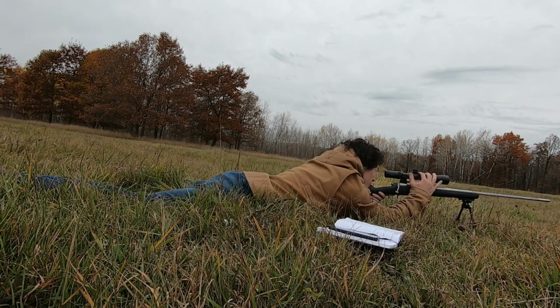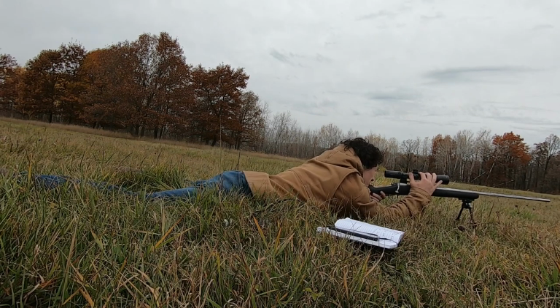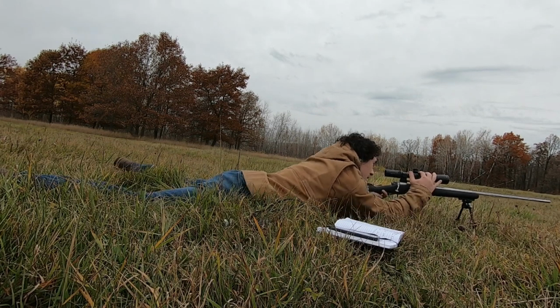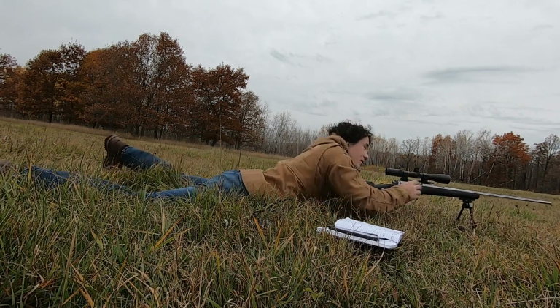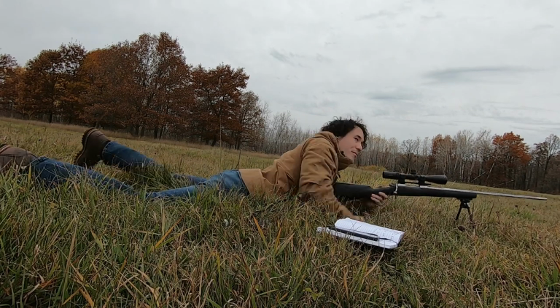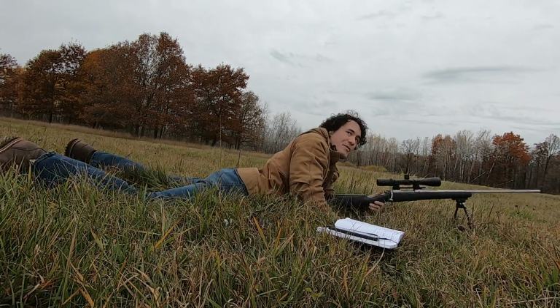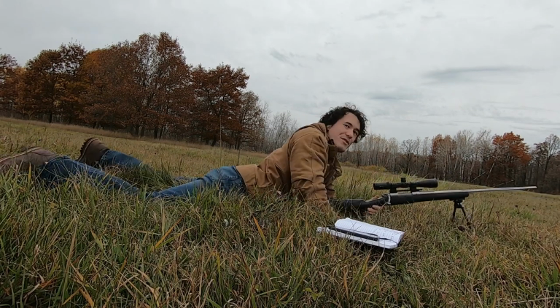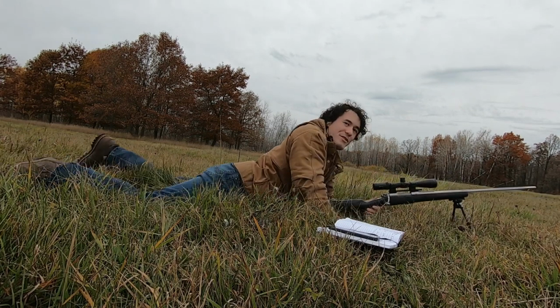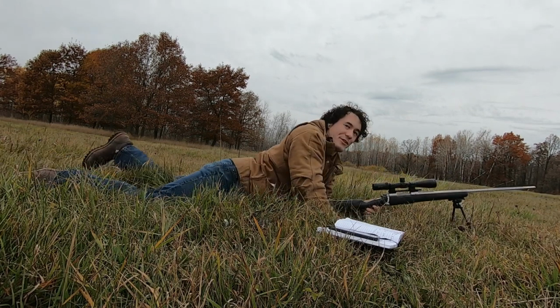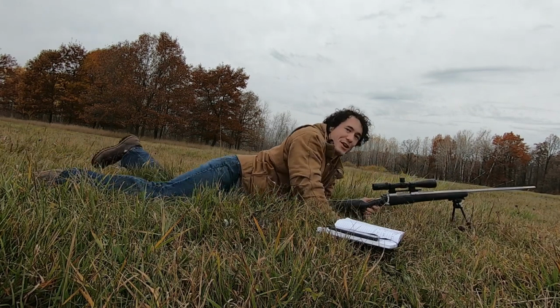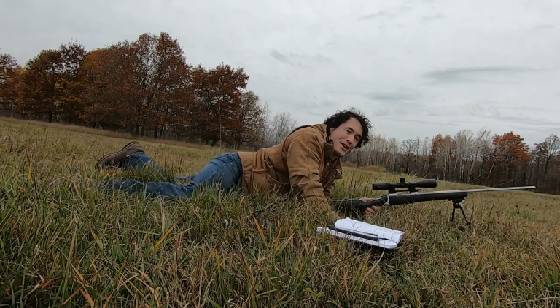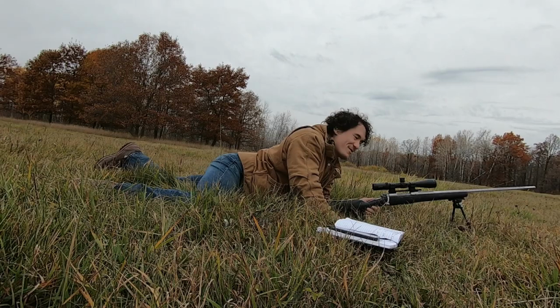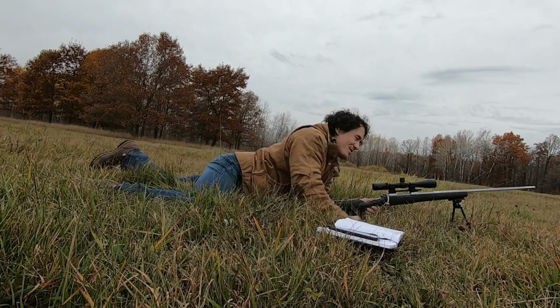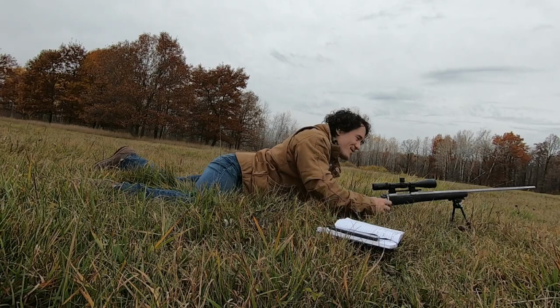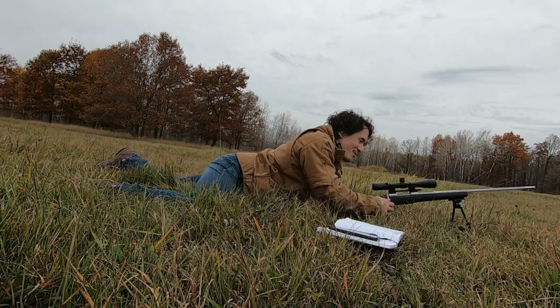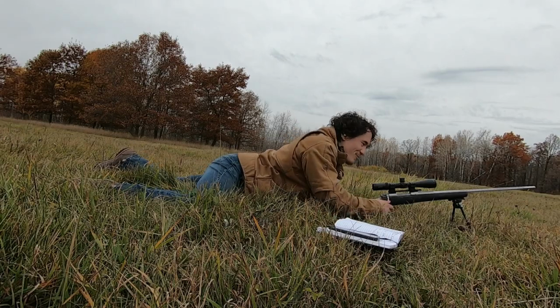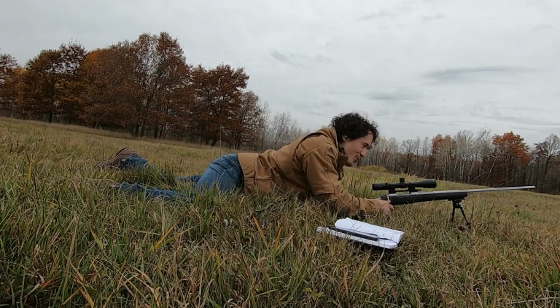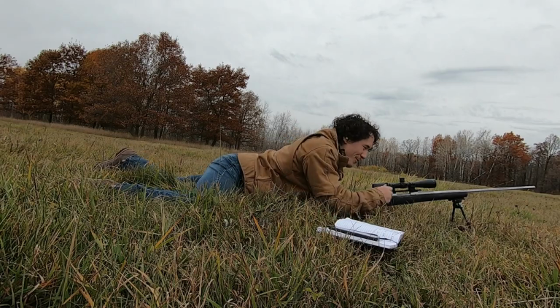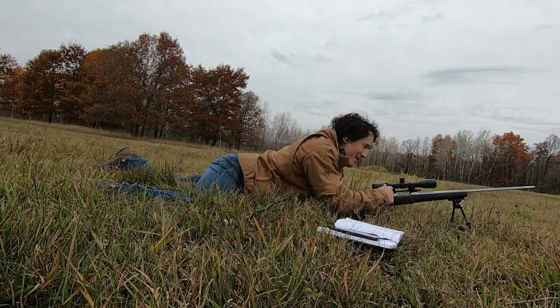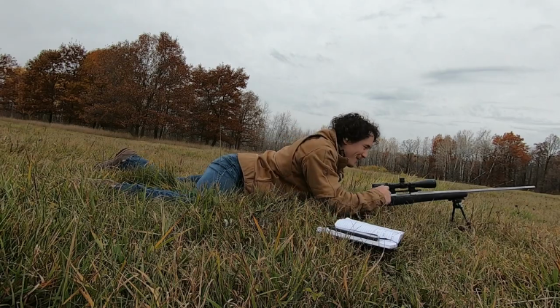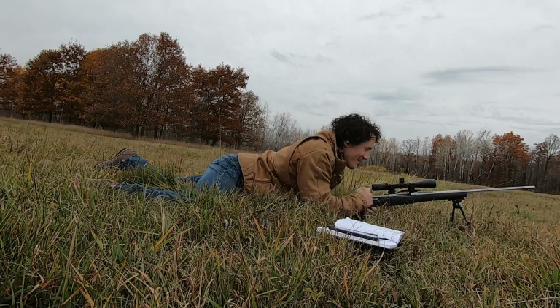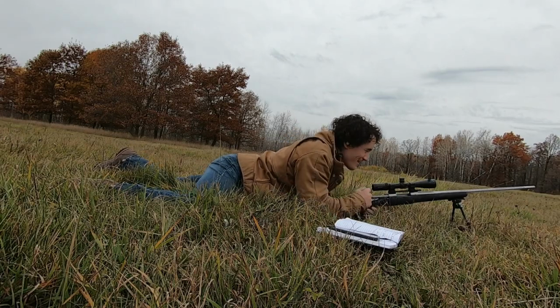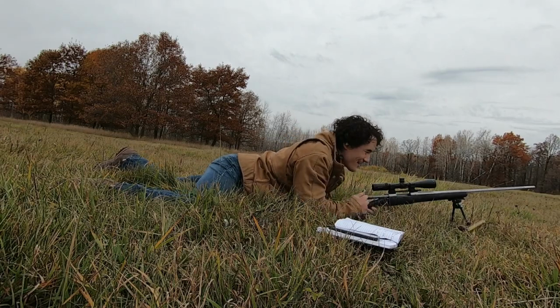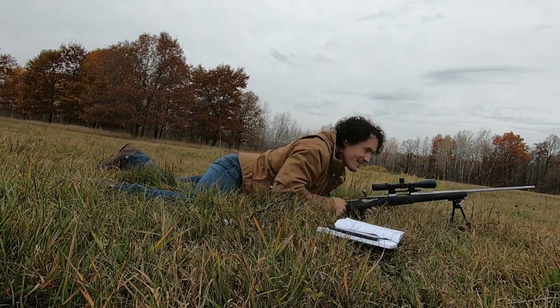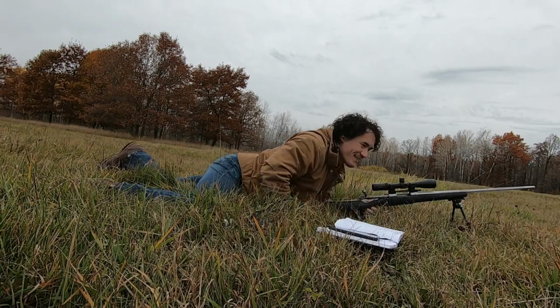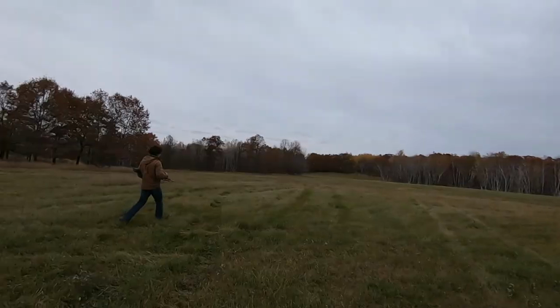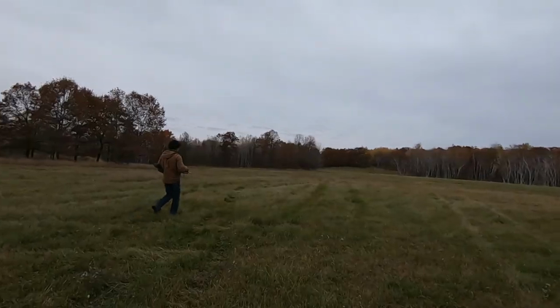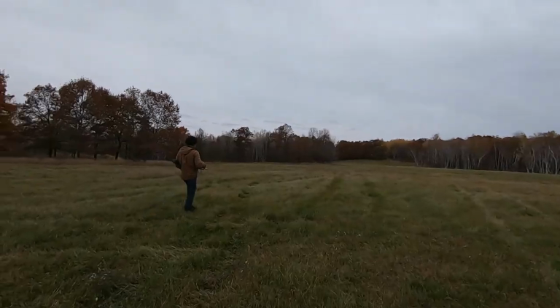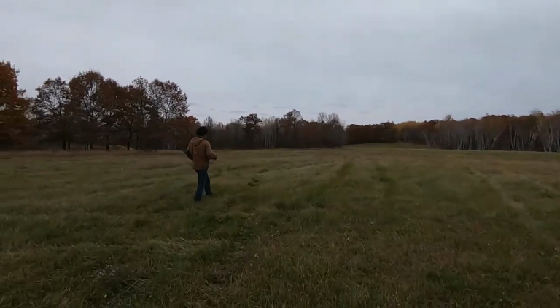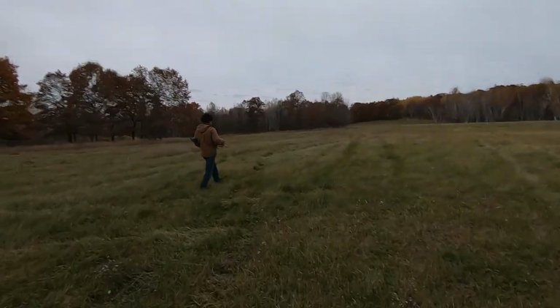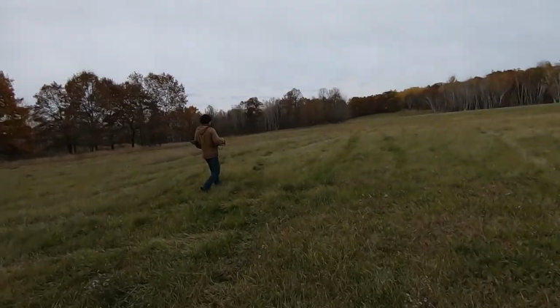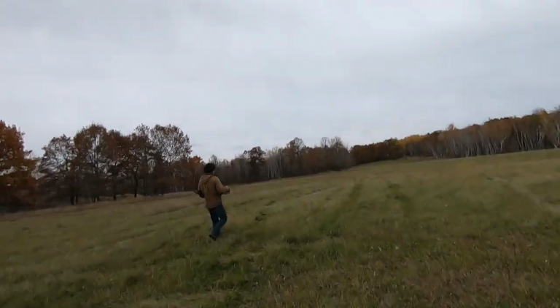You hit that one! That was a hit? Yep. Now shooting at 350 yards.